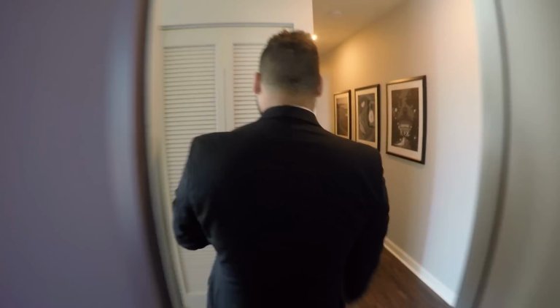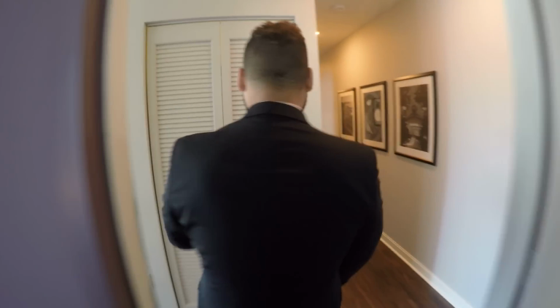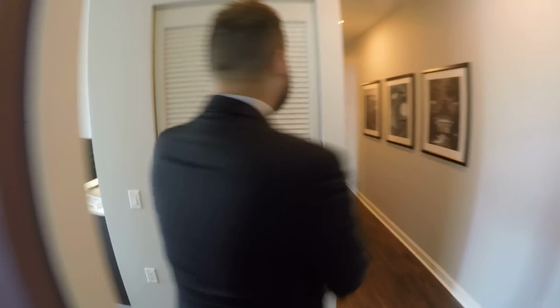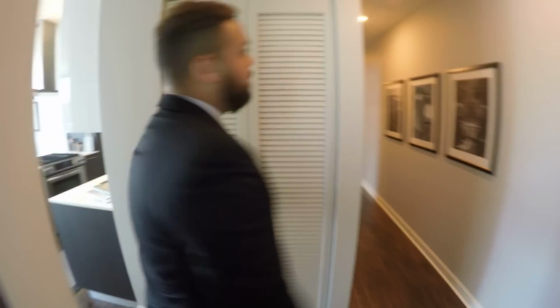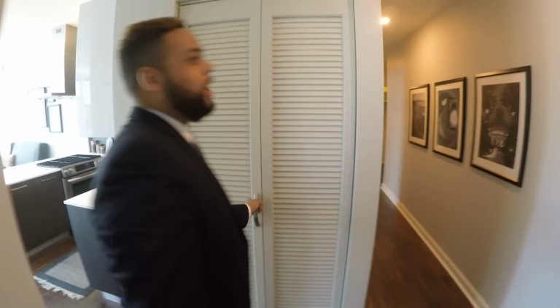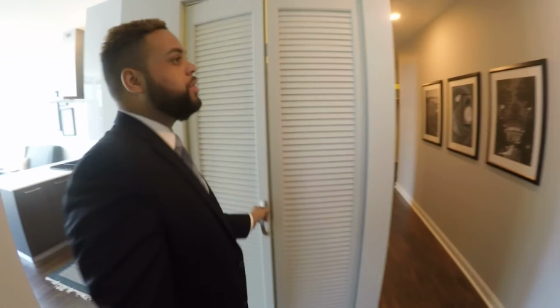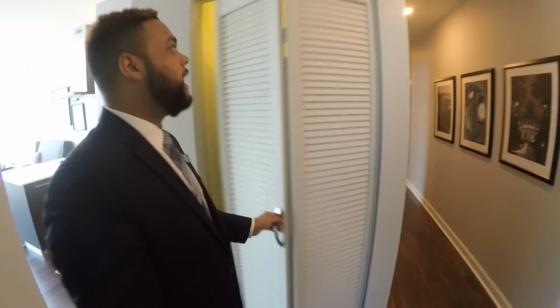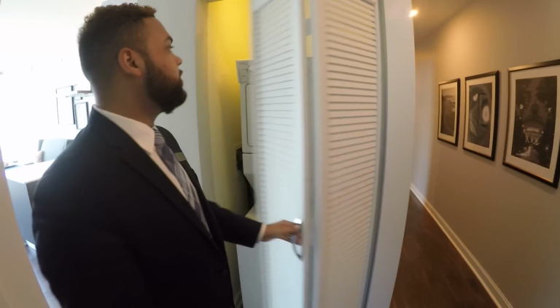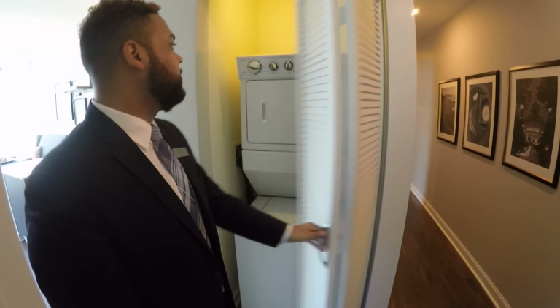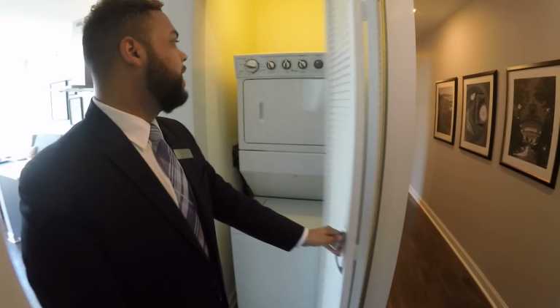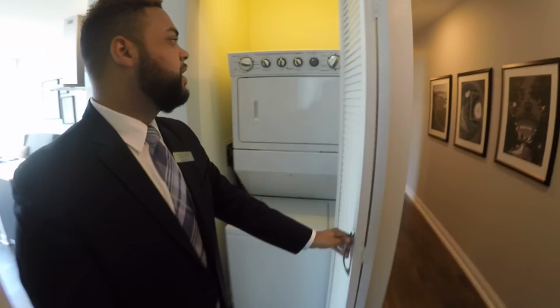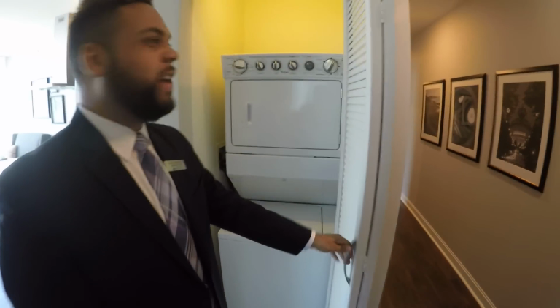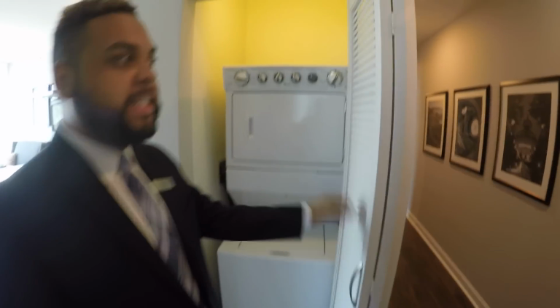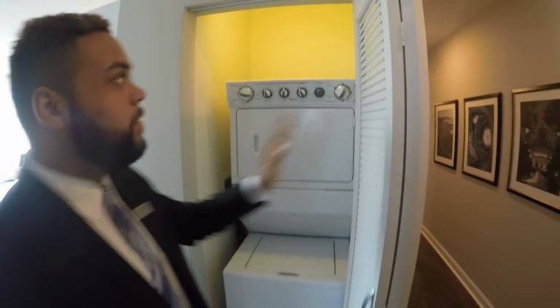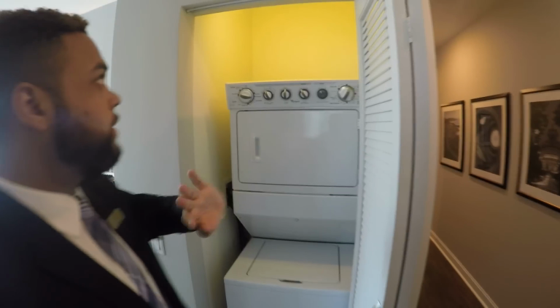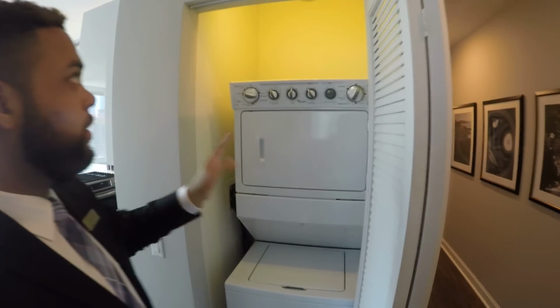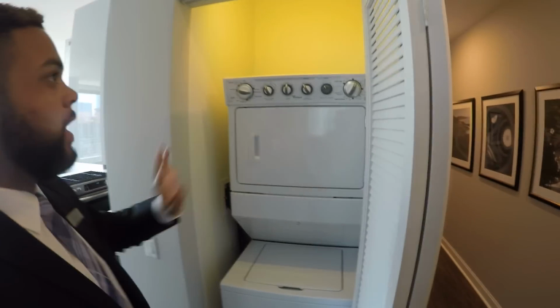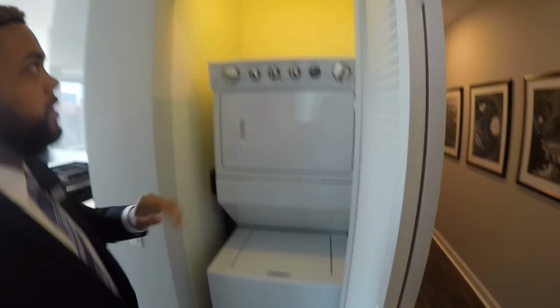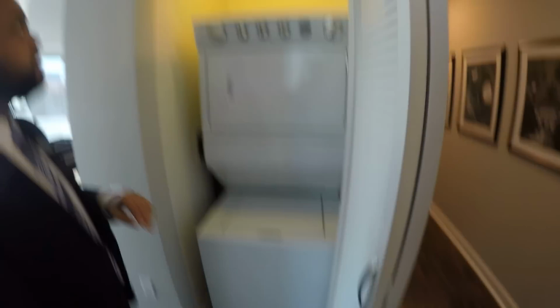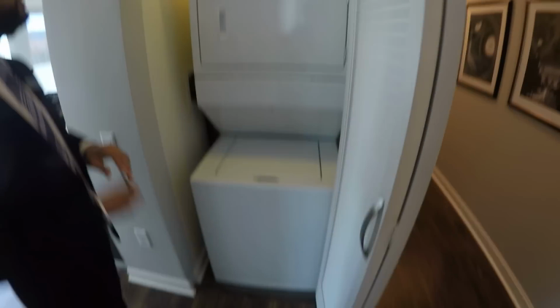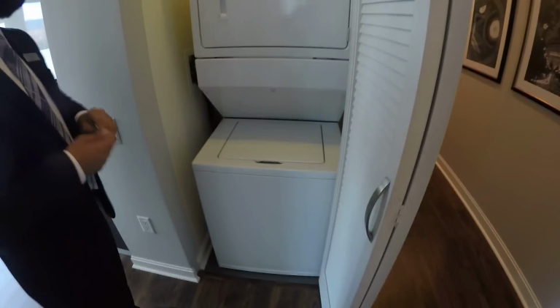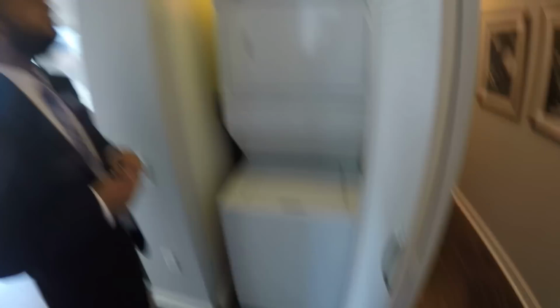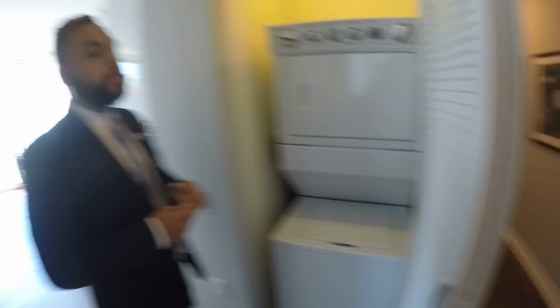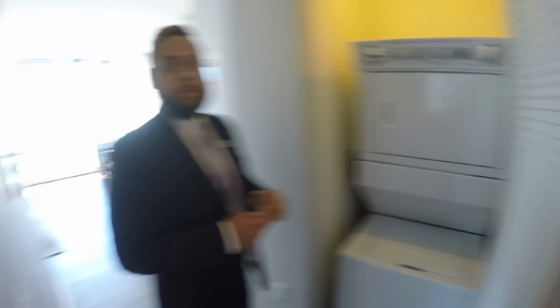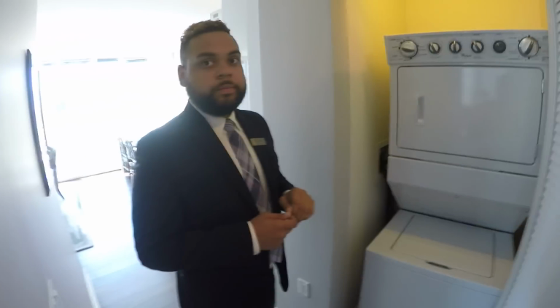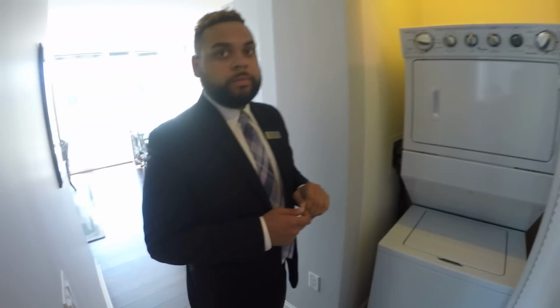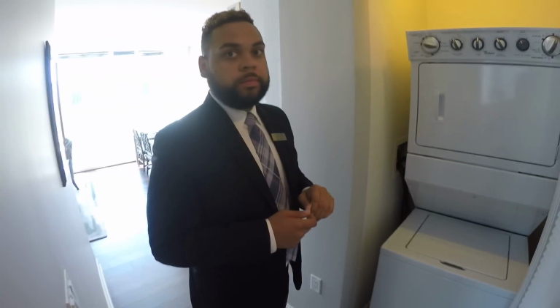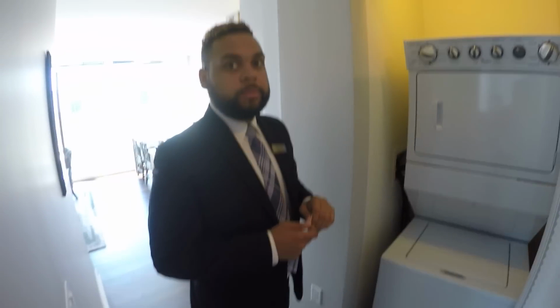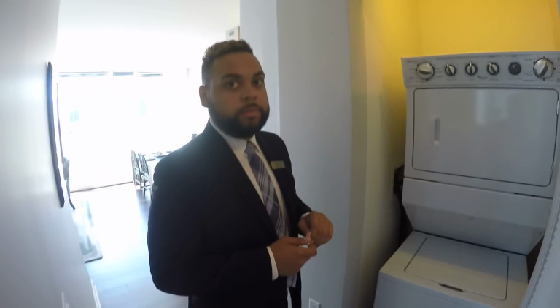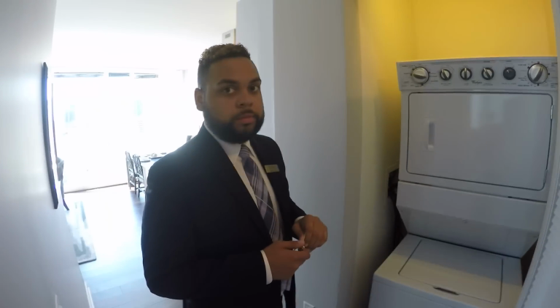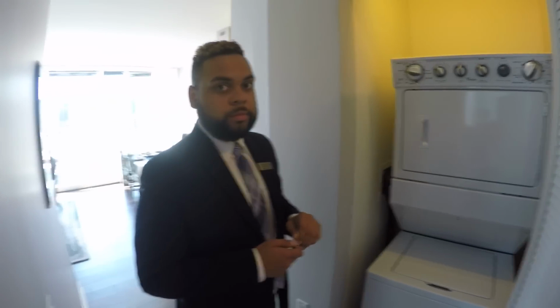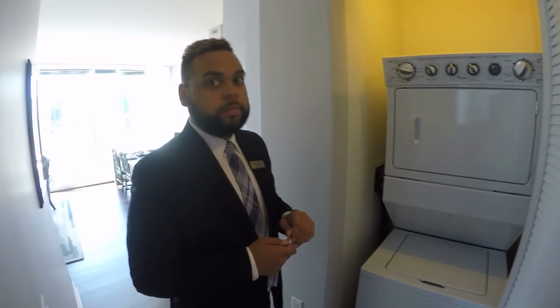The washer/dryer is going to be right here. Like I said, they're in different locations. Just to reiterate — in all of the apartment homes, washer/dryer is included.